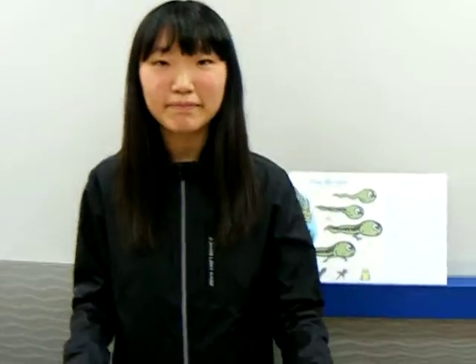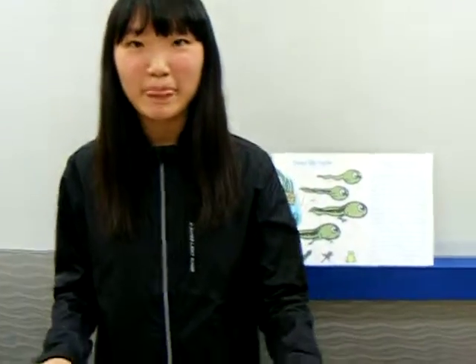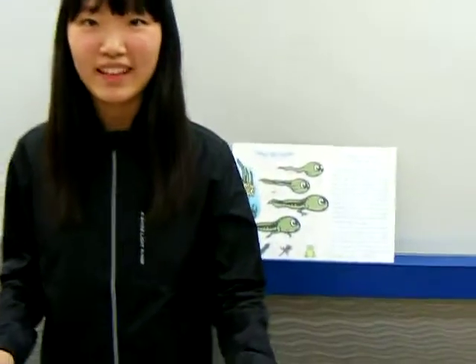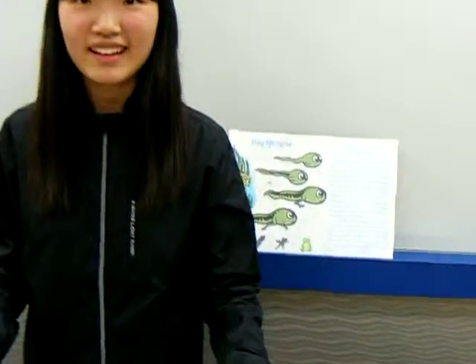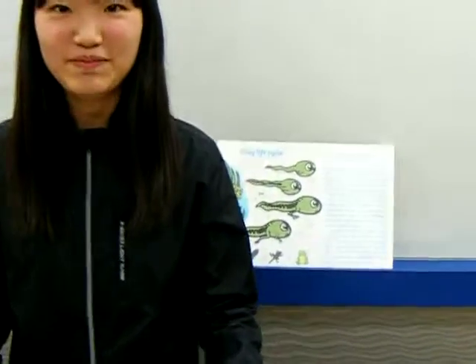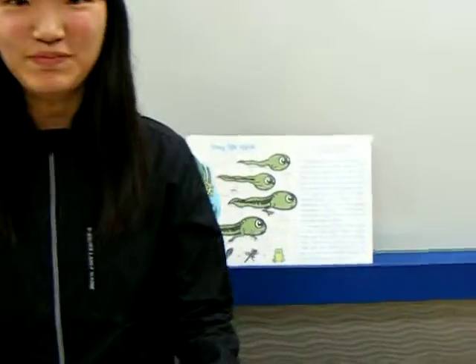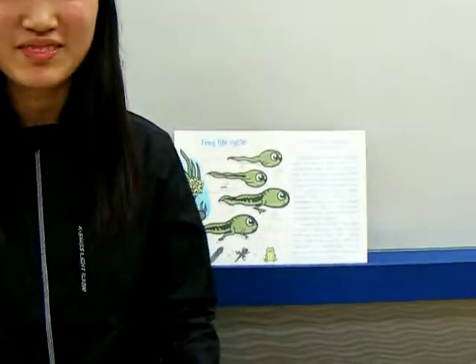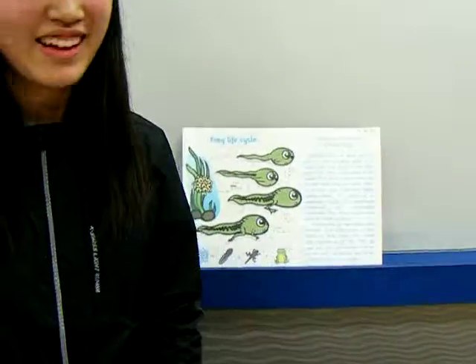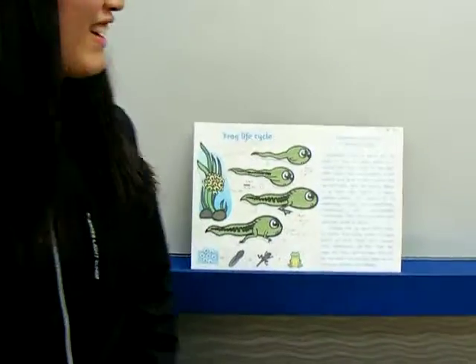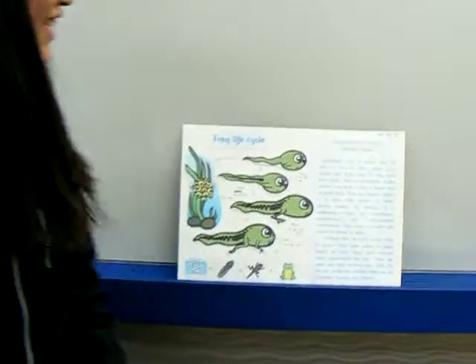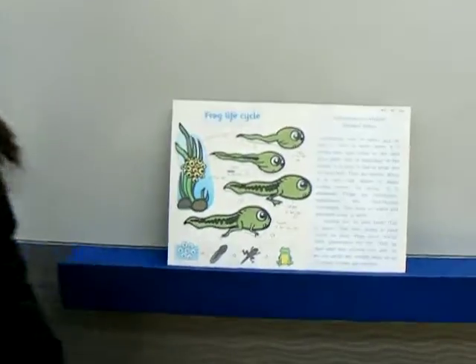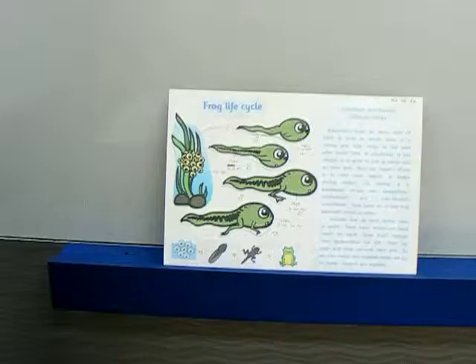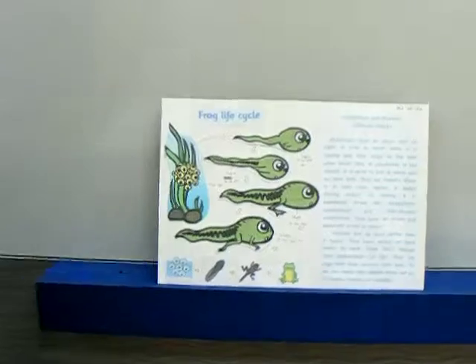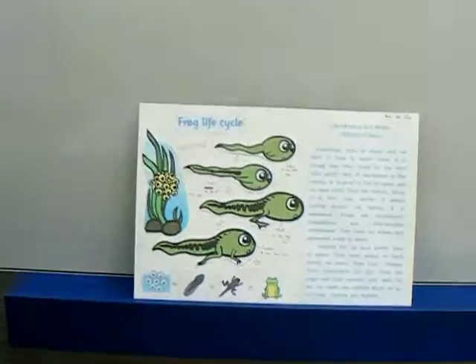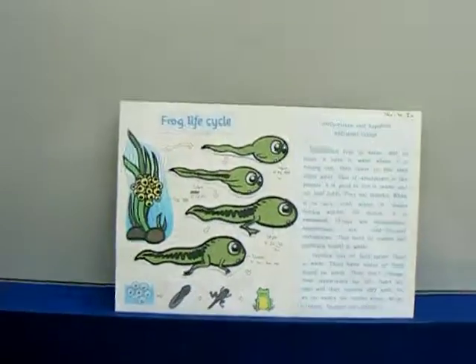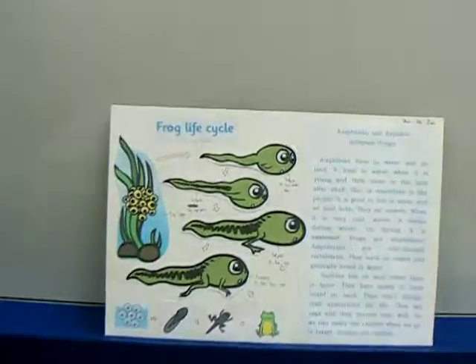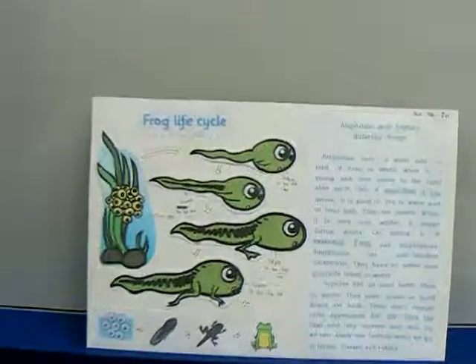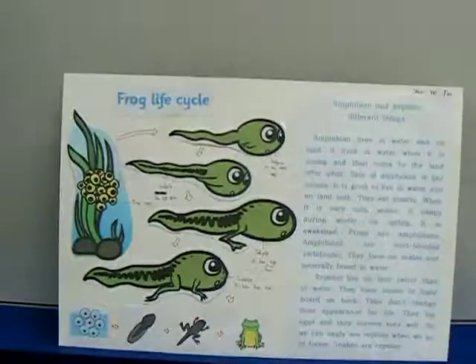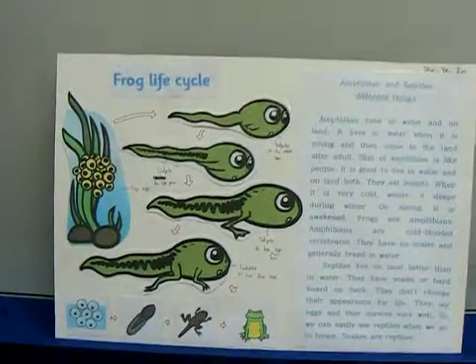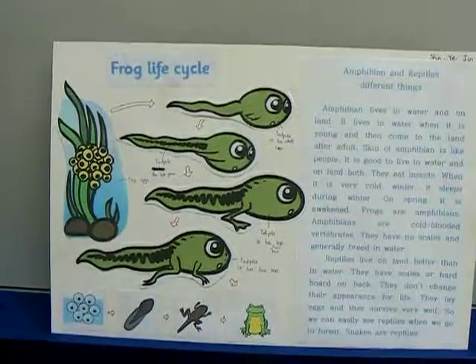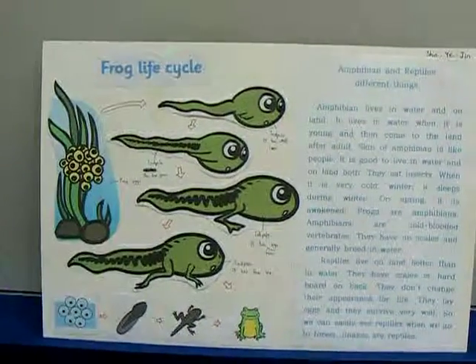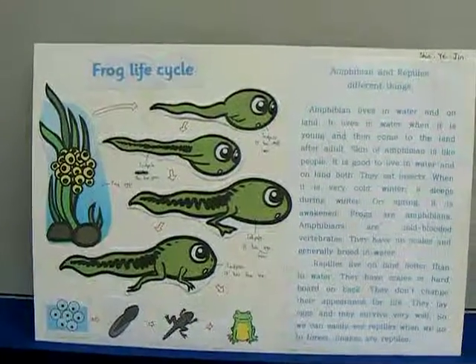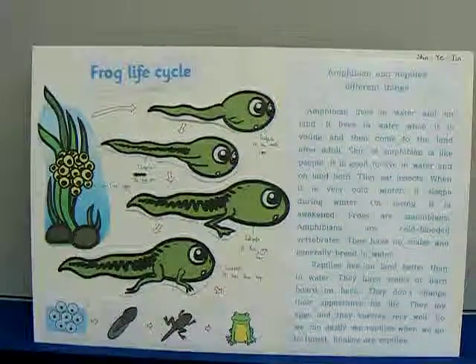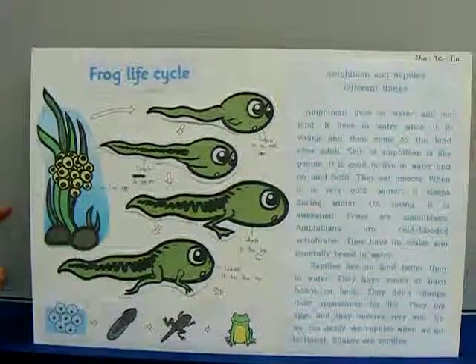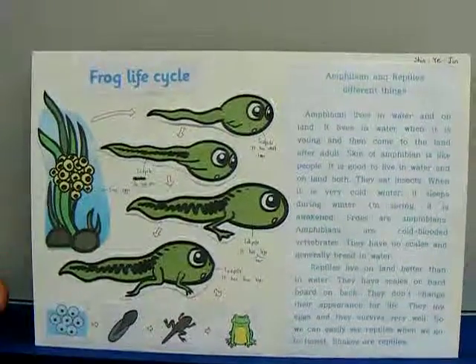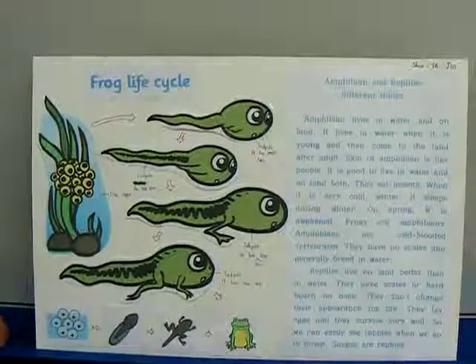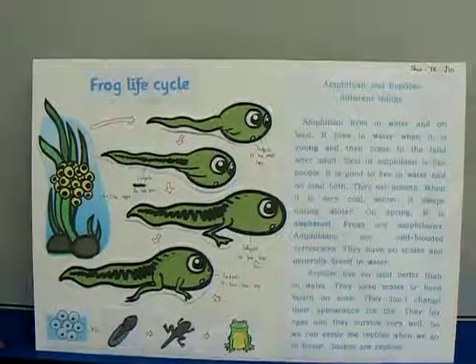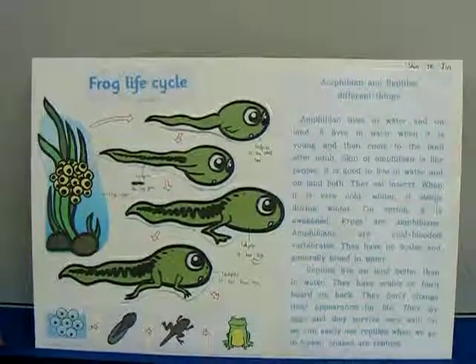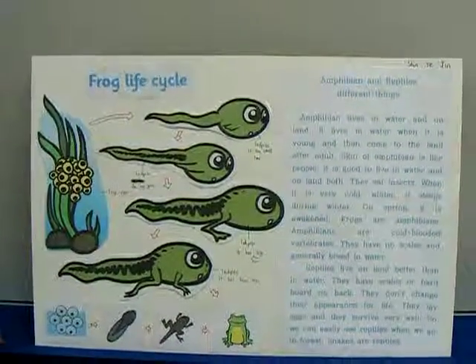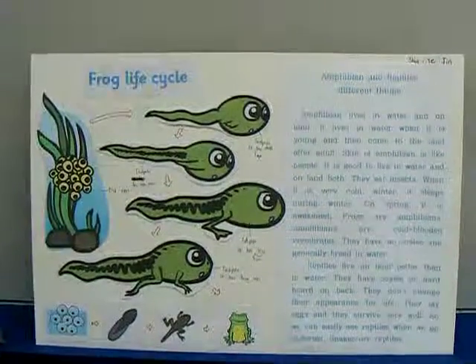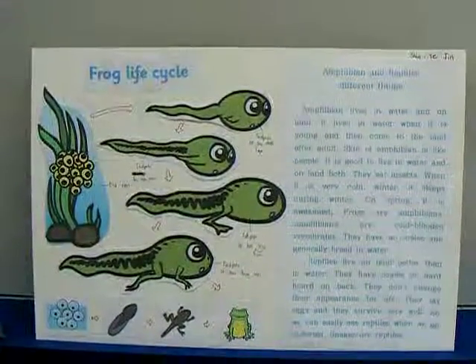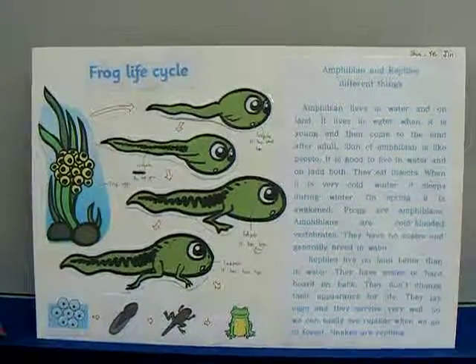Can you show me what this is here? This is the frog life cycle. Did you make it? Yes.